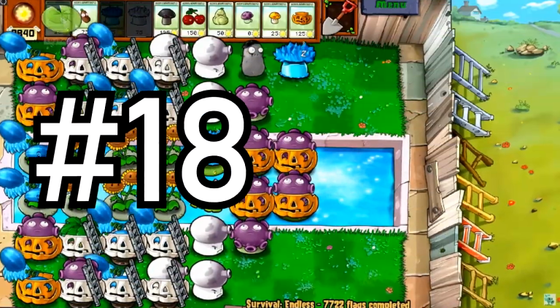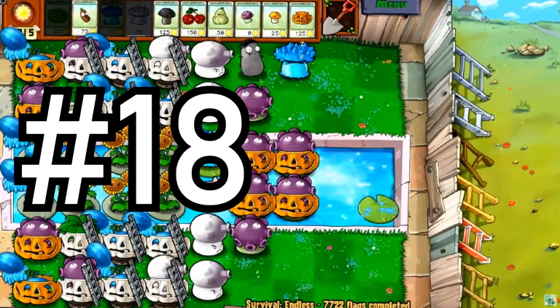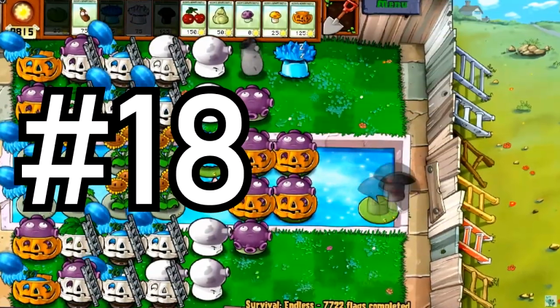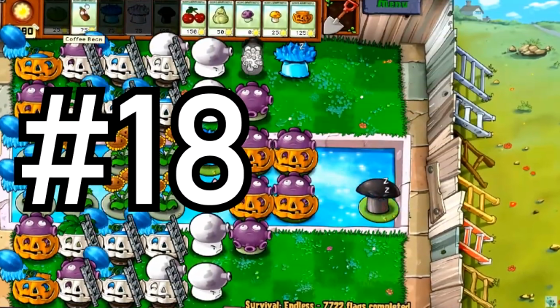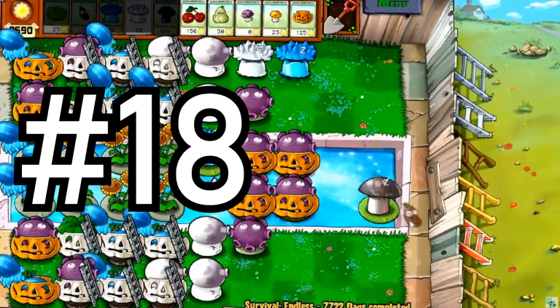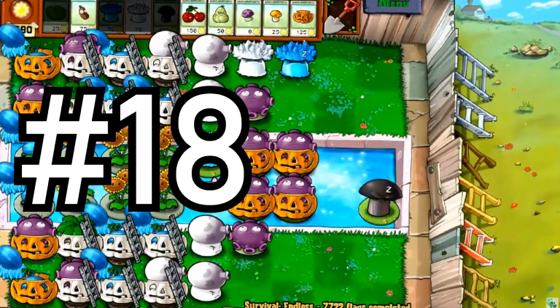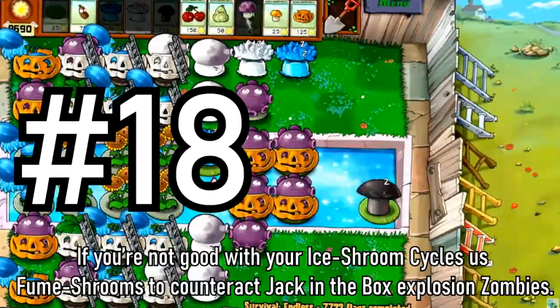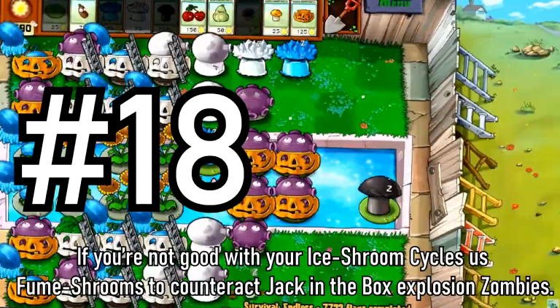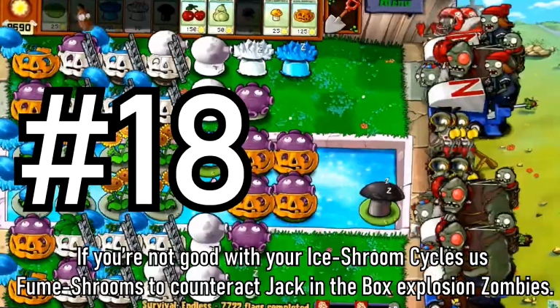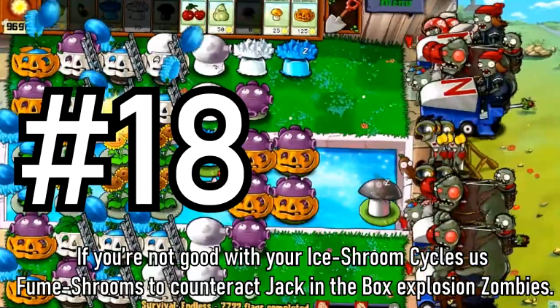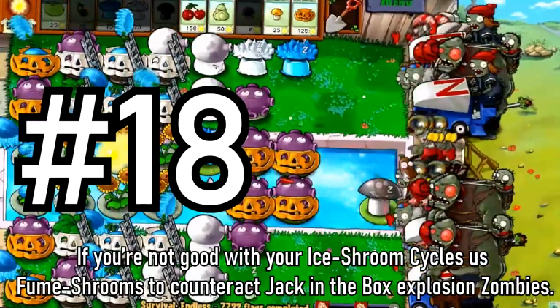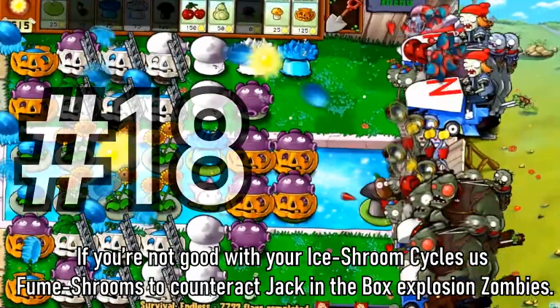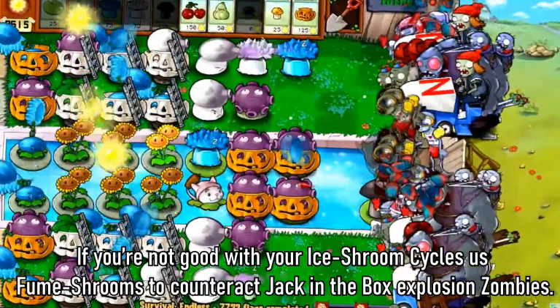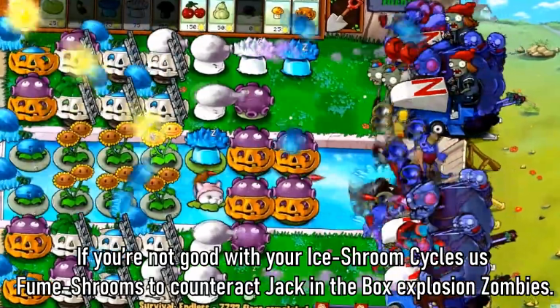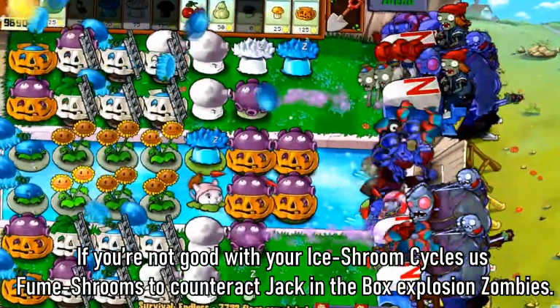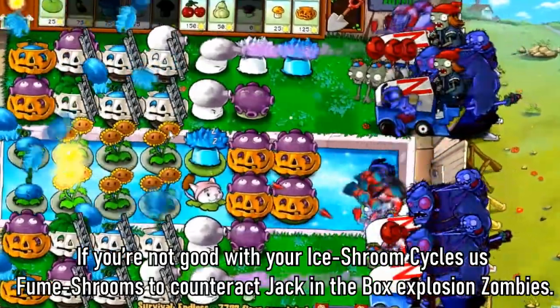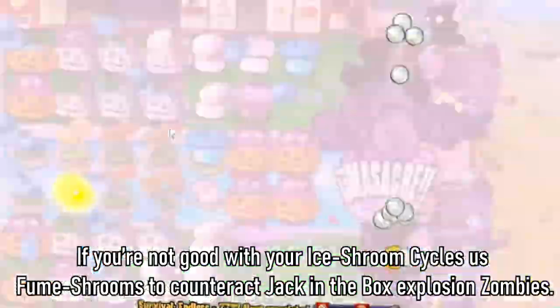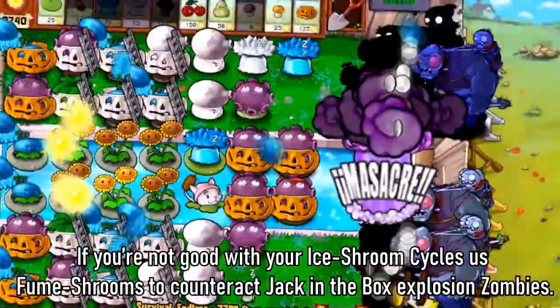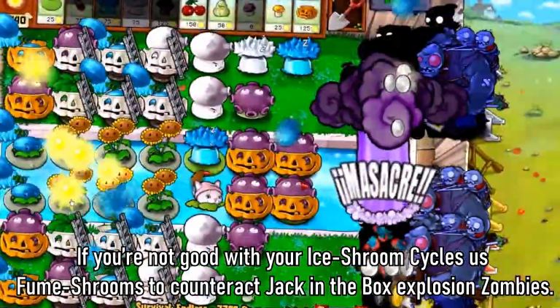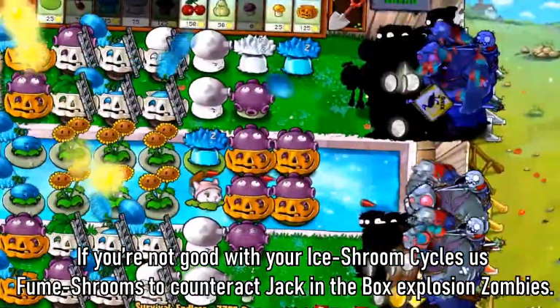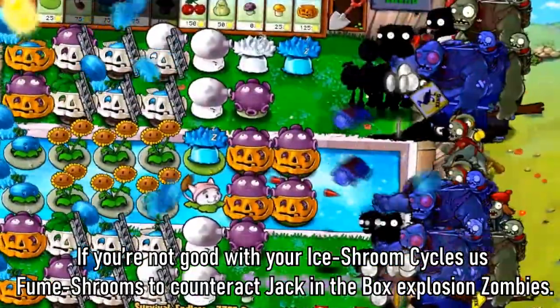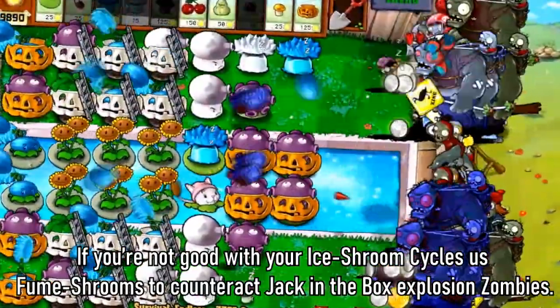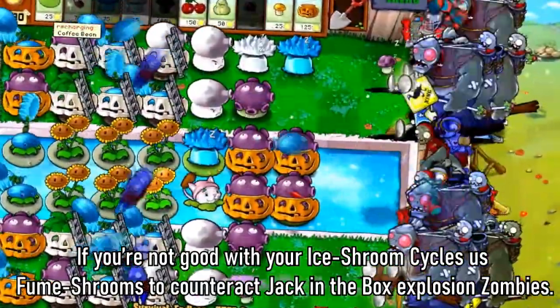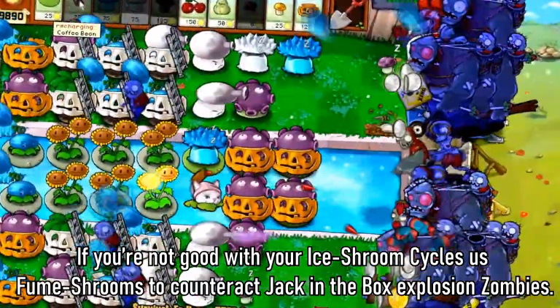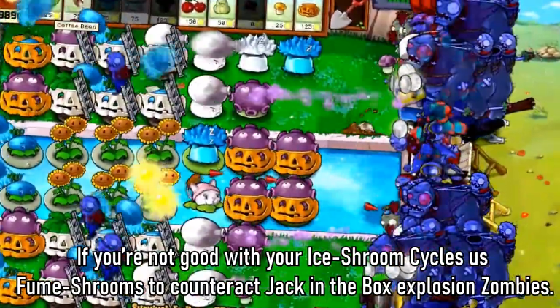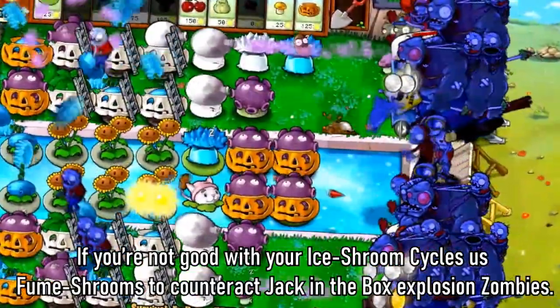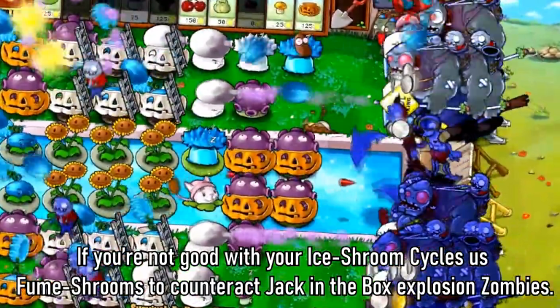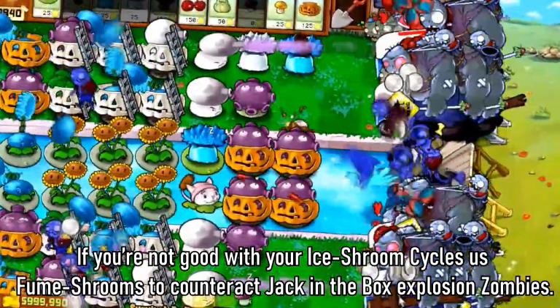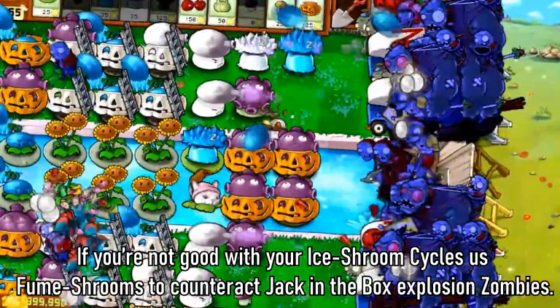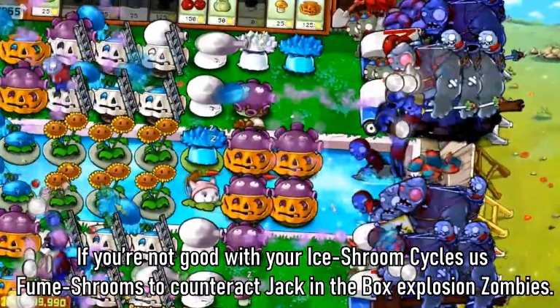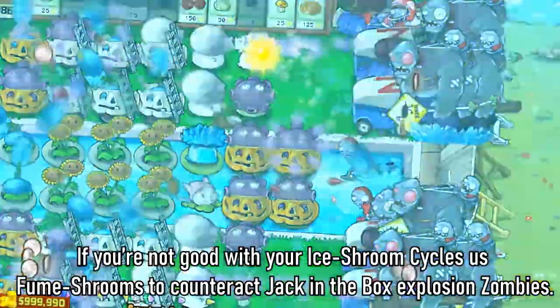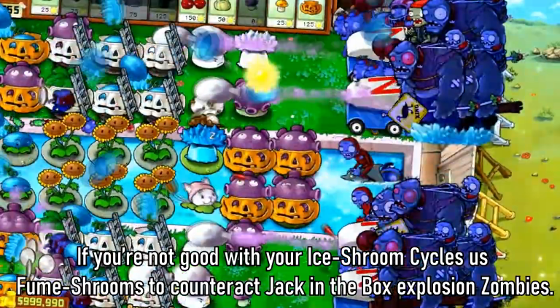Tip 18: If you're not good with your ice shroom cycles, use fume shrooms to counteract jack-in-the-box explosion zombies.